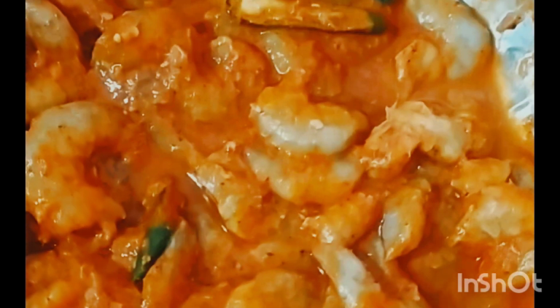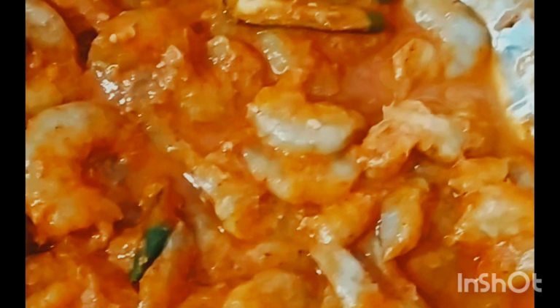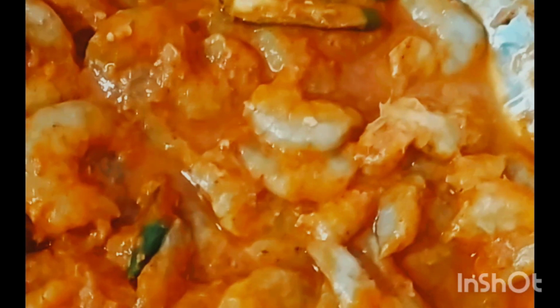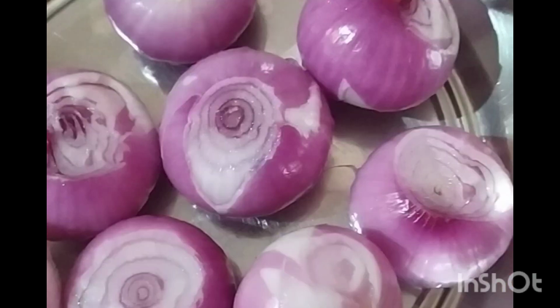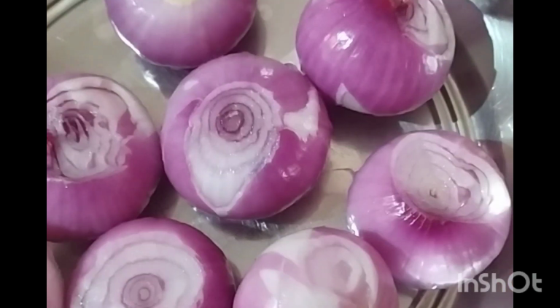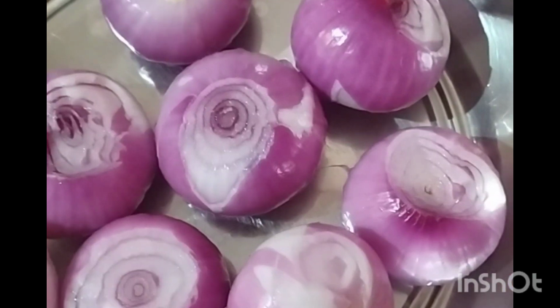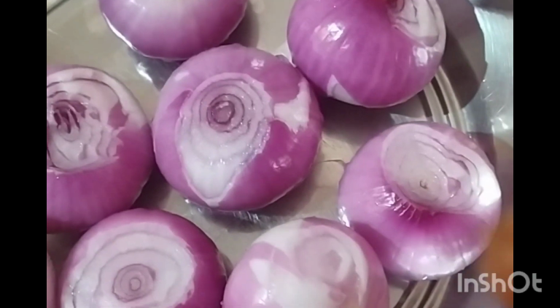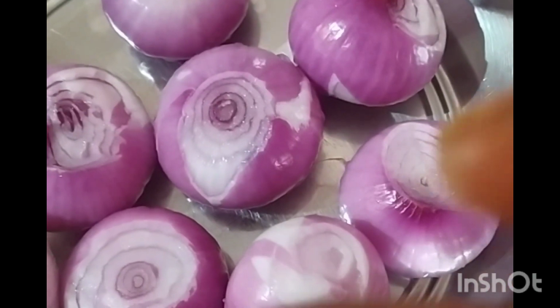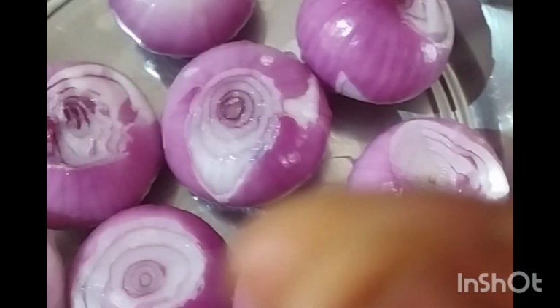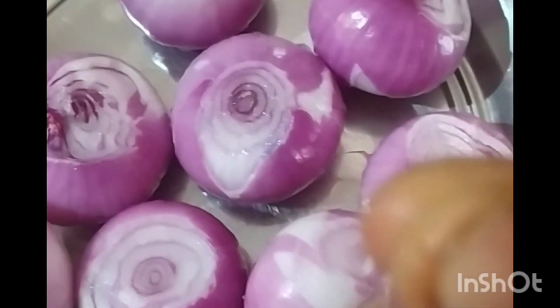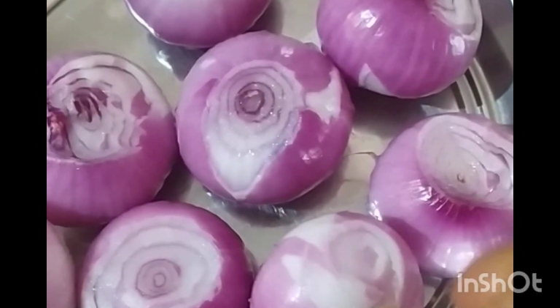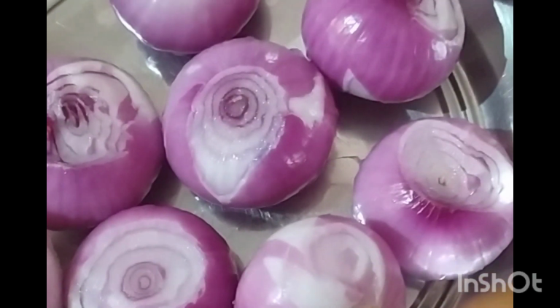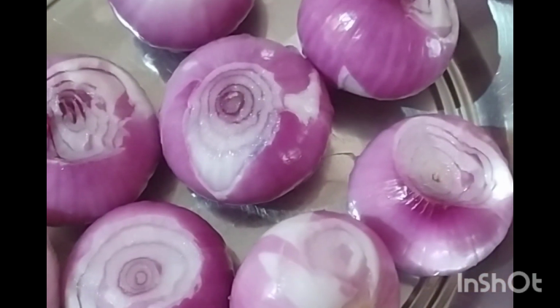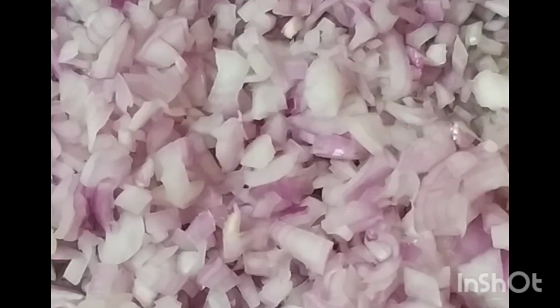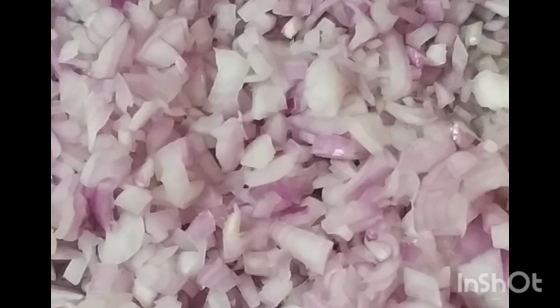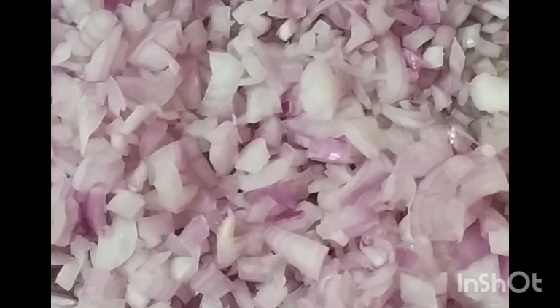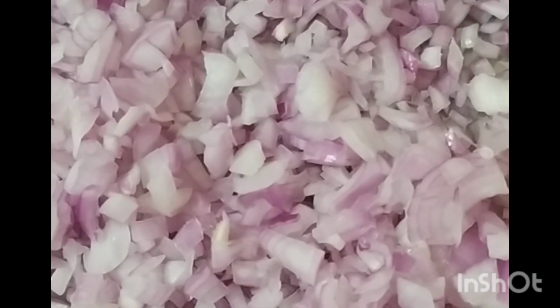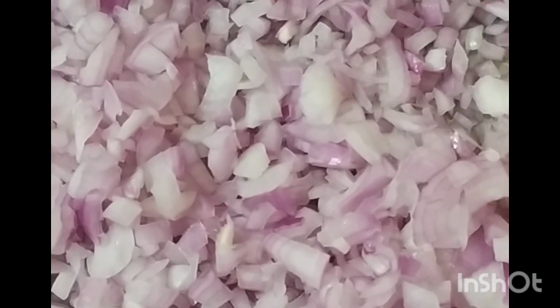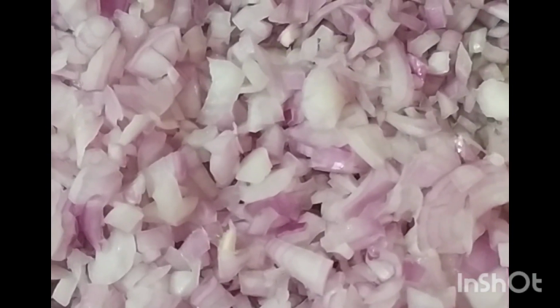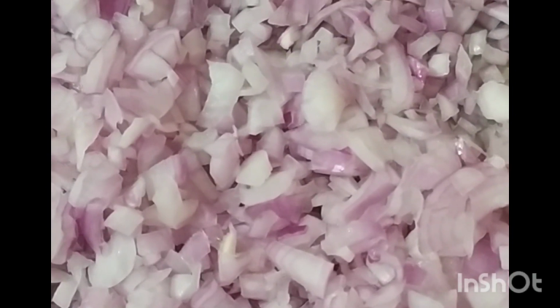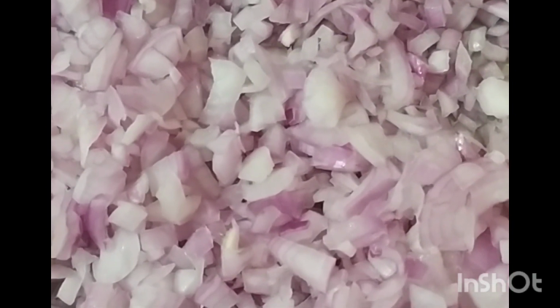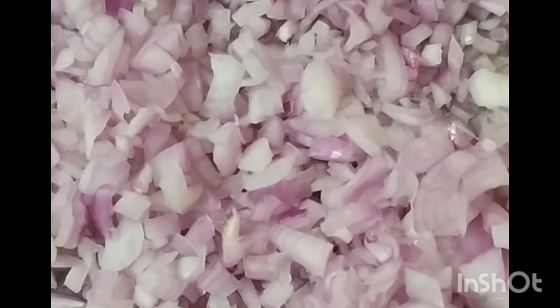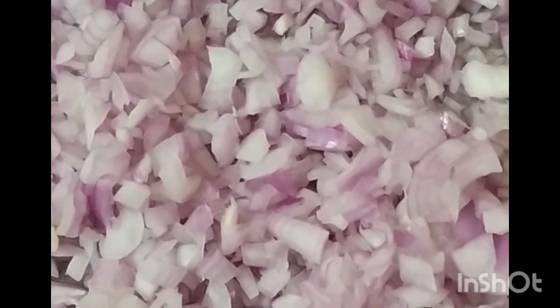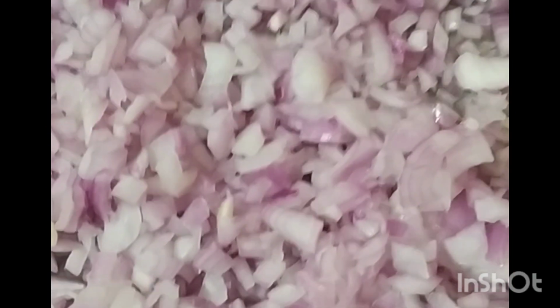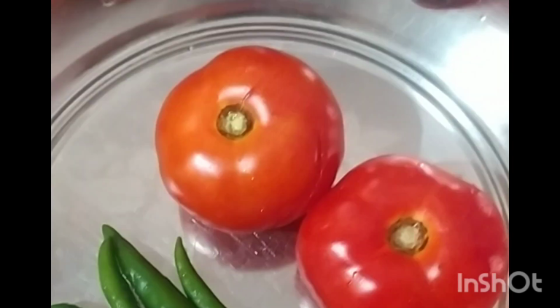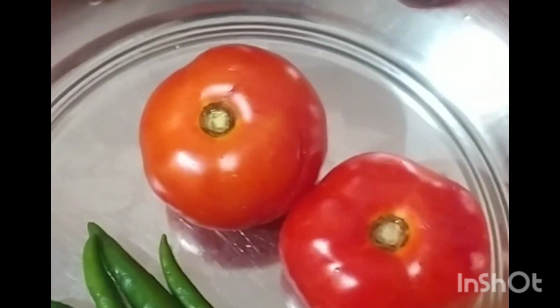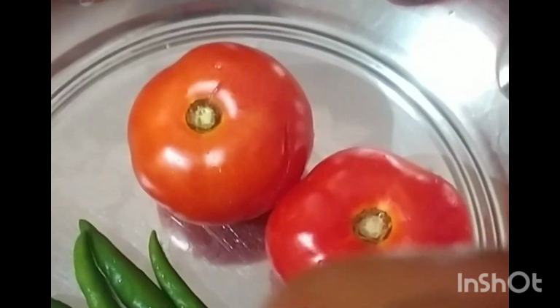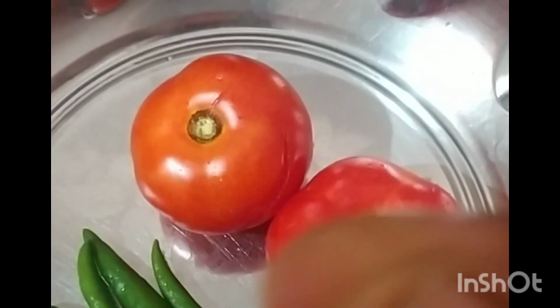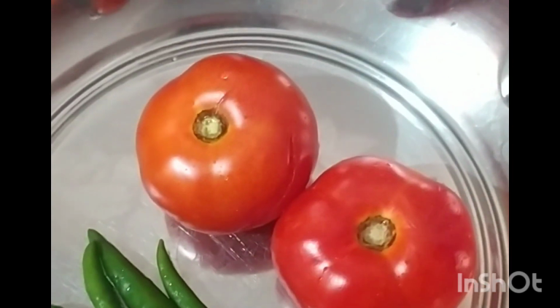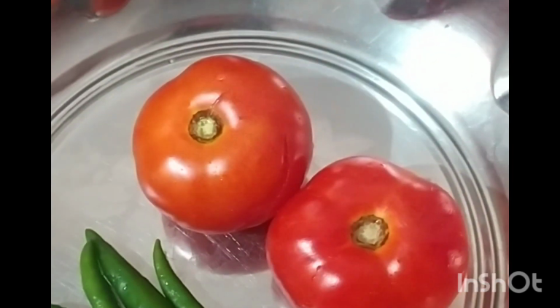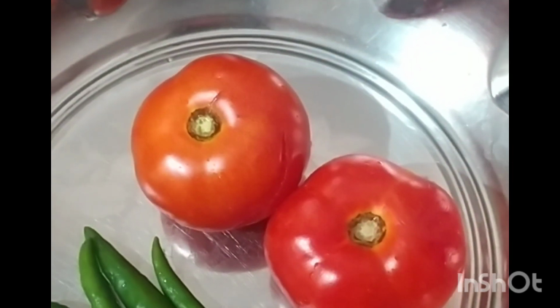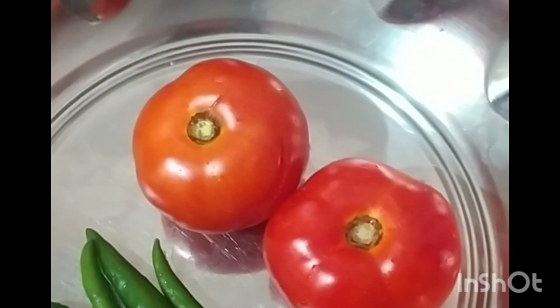Let's cut the onions. Tomatoes and chilies.